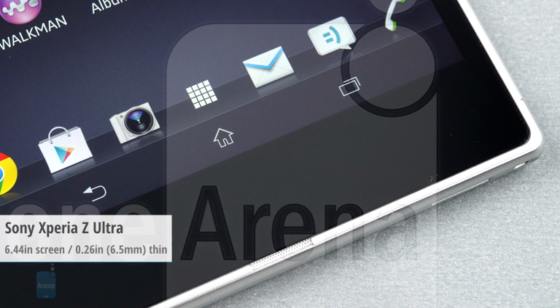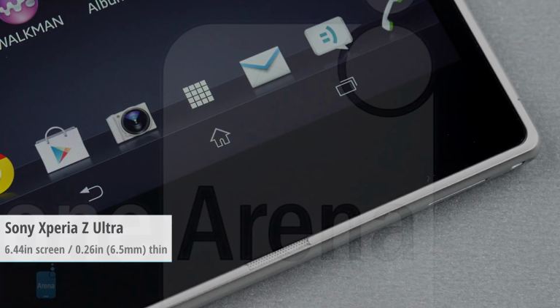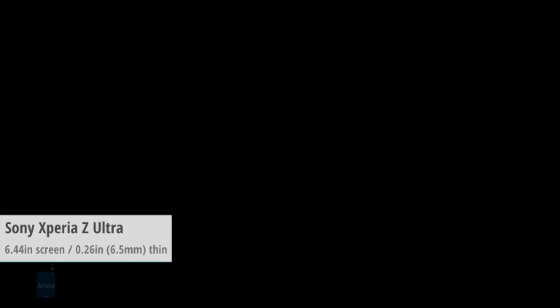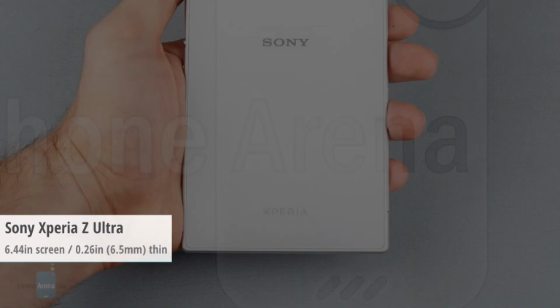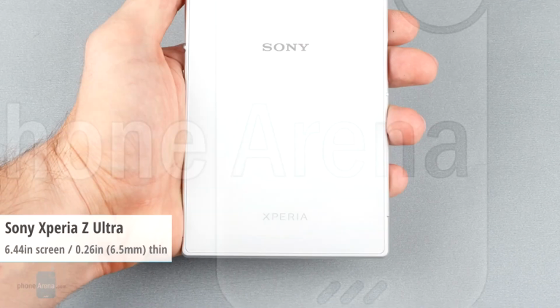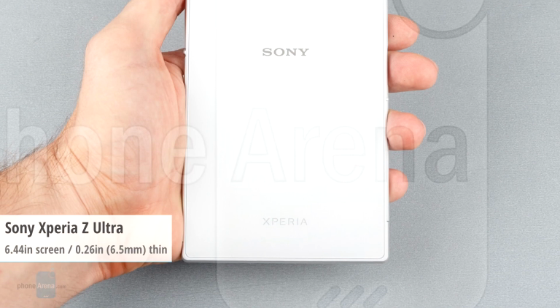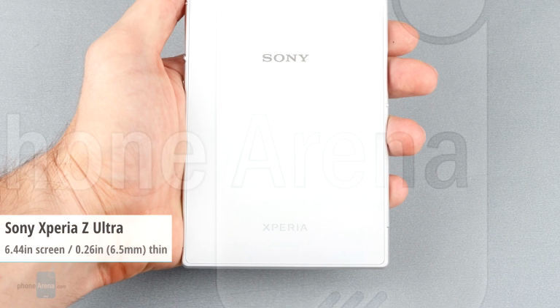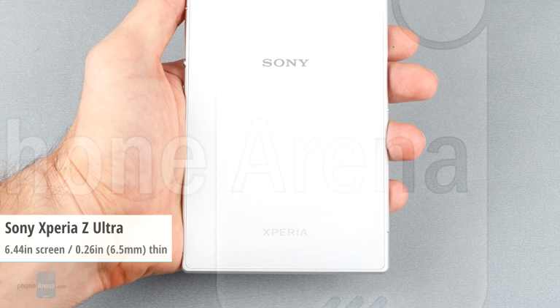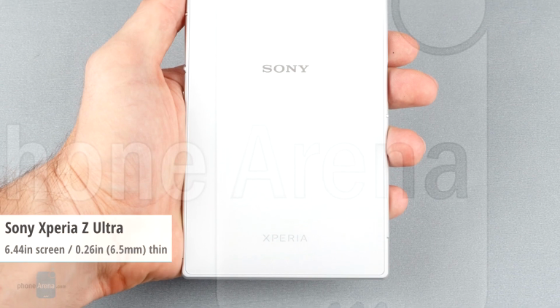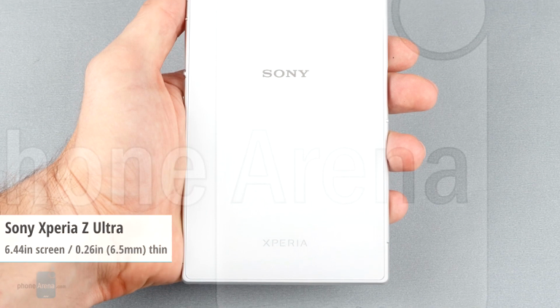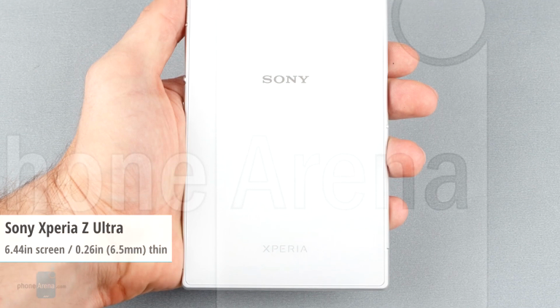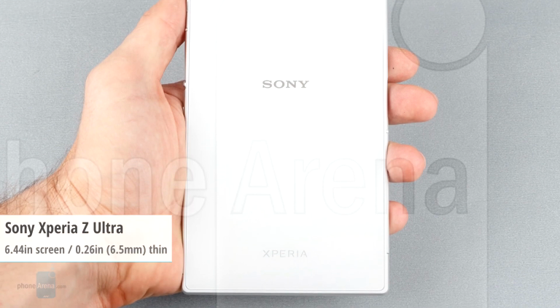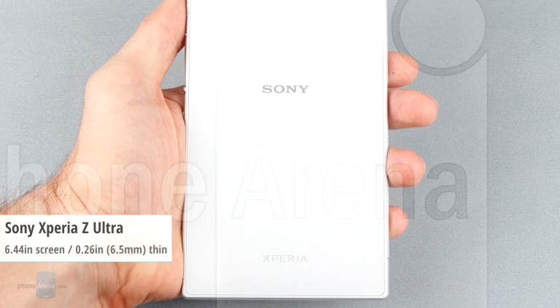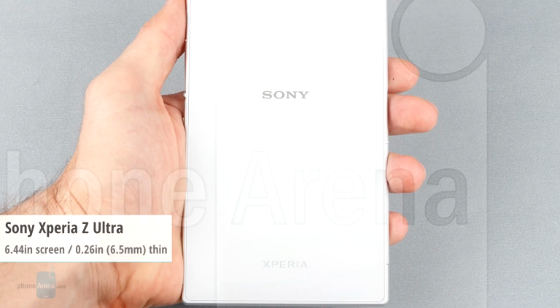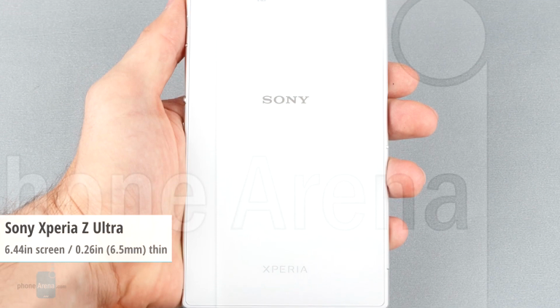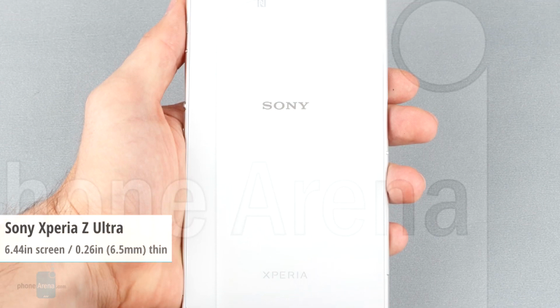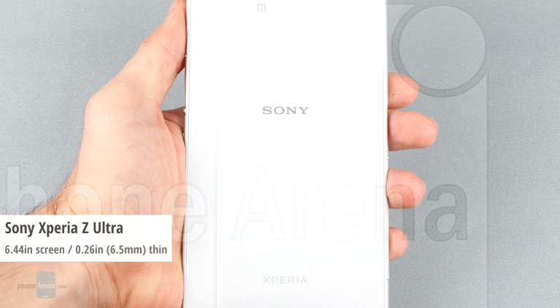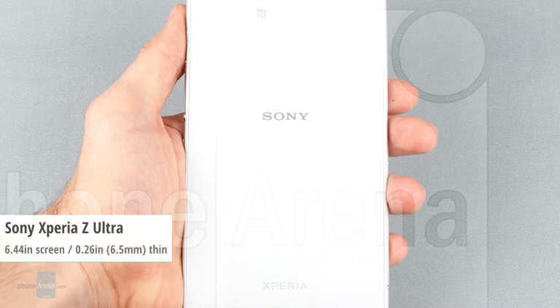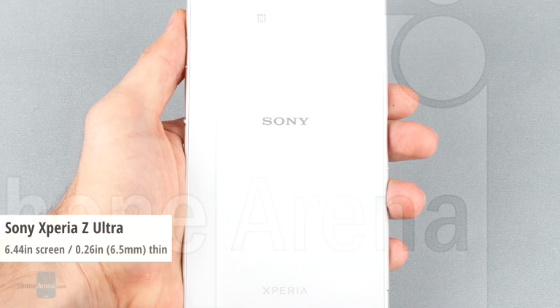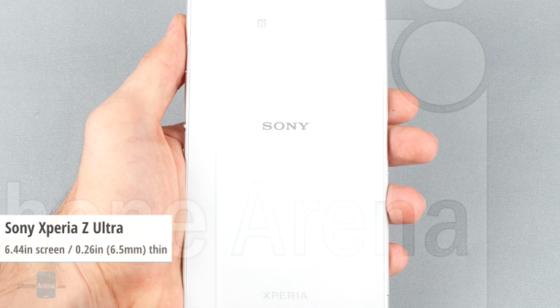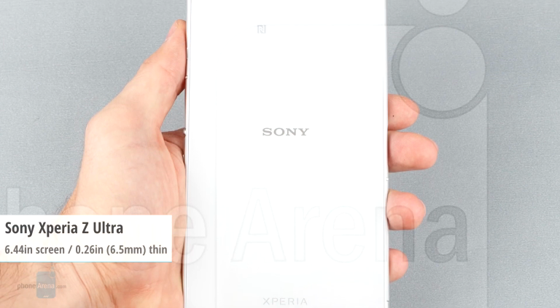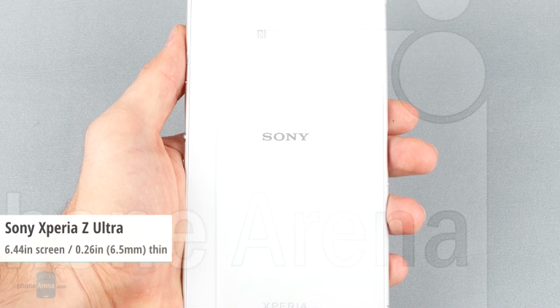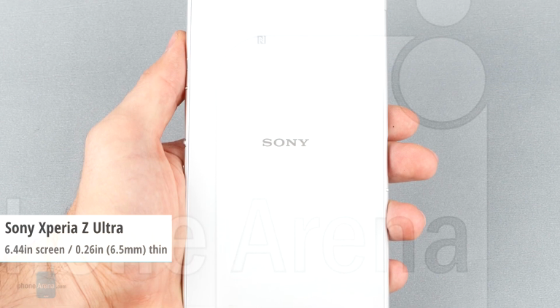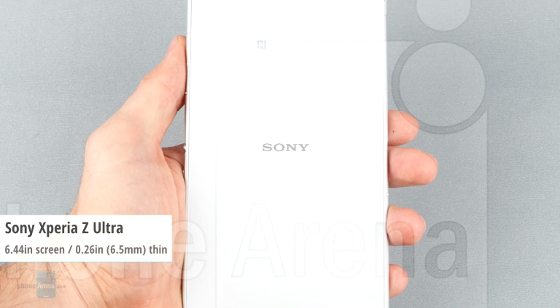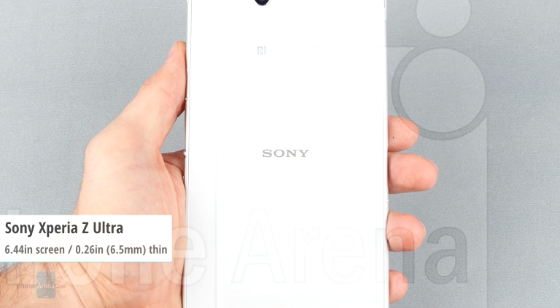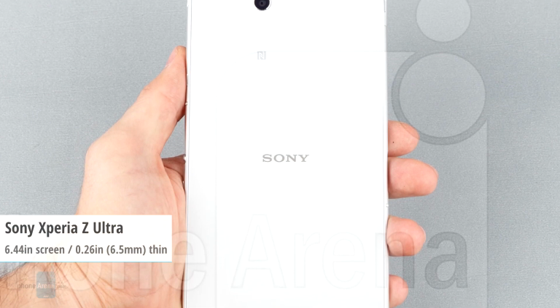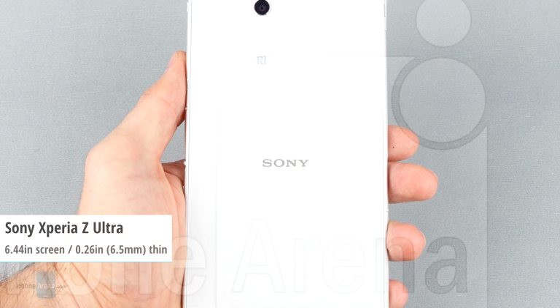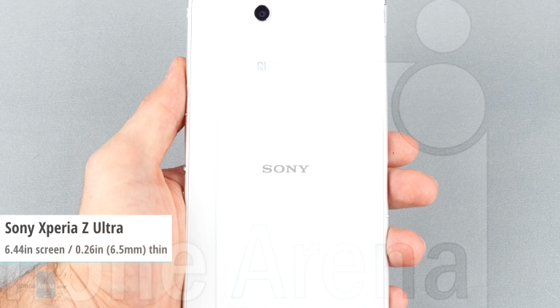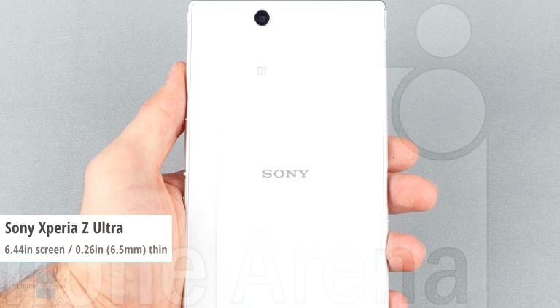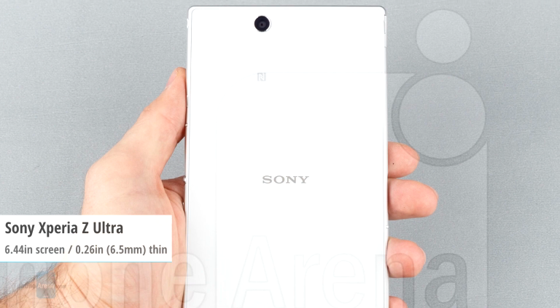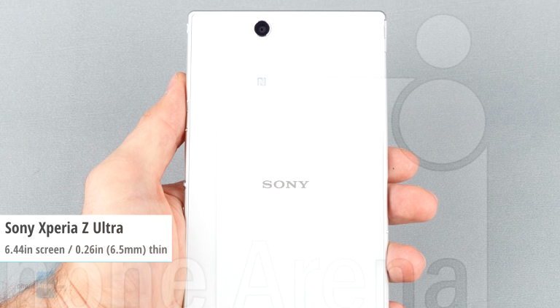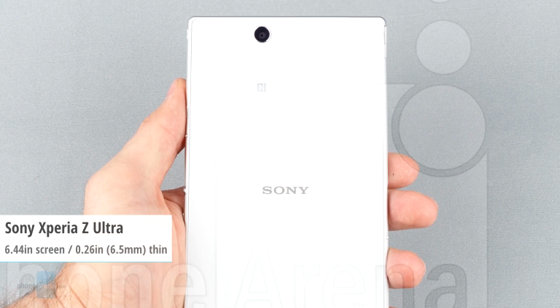Moreover, the Xperia Z Ultra allows you to write on its screen with any regular pen or pencil whose tip is more than 1mm in diameter.